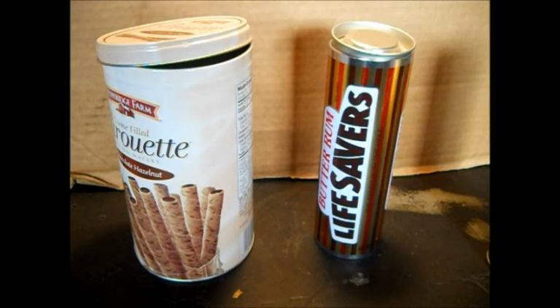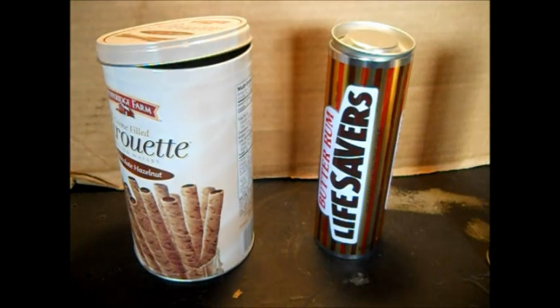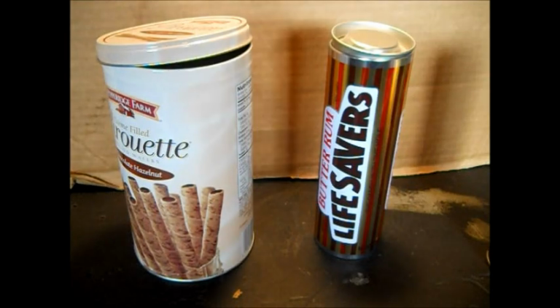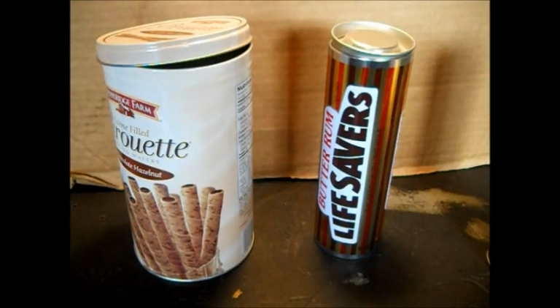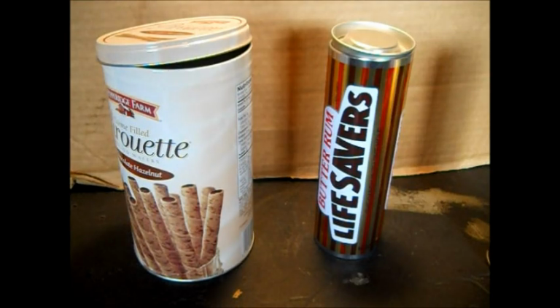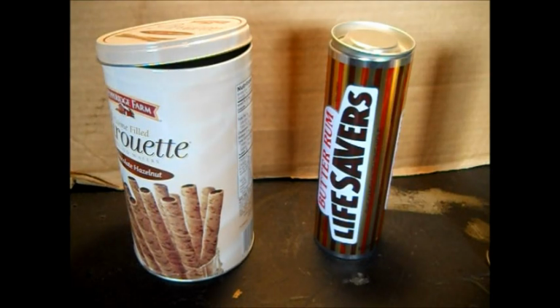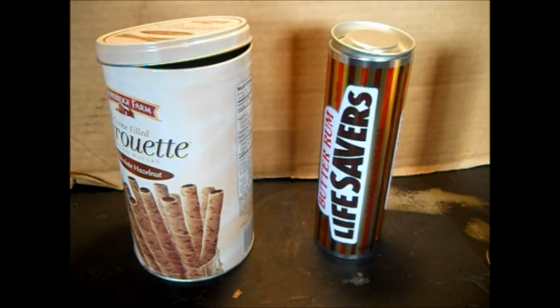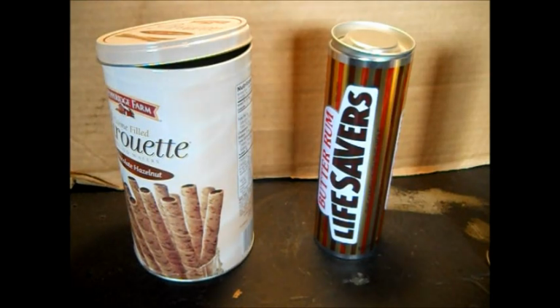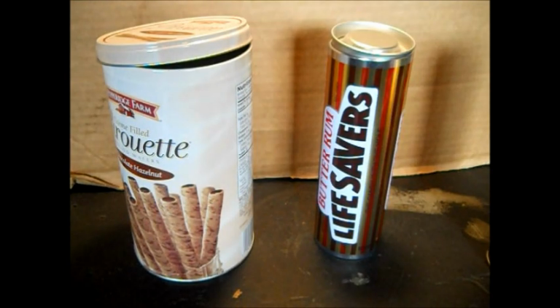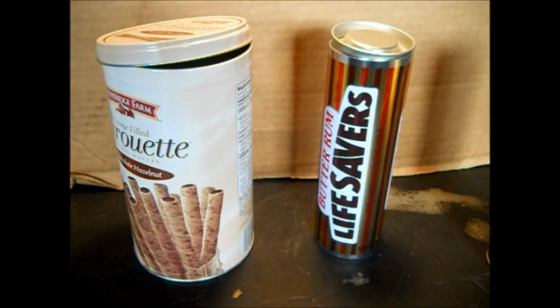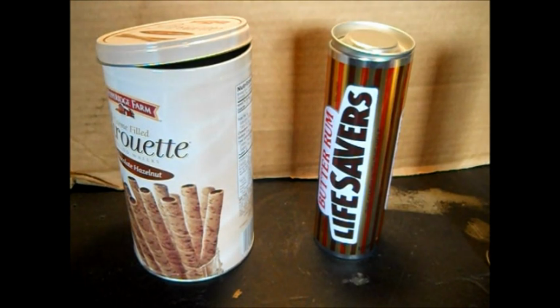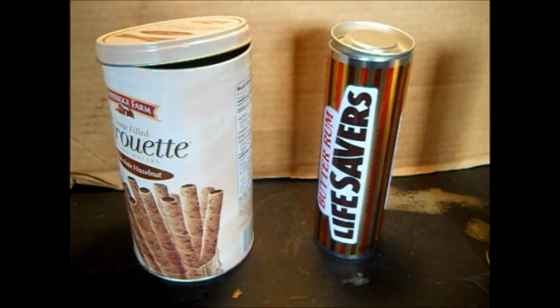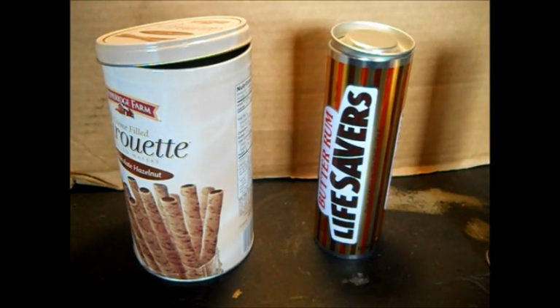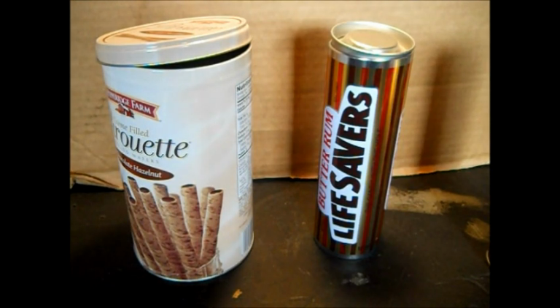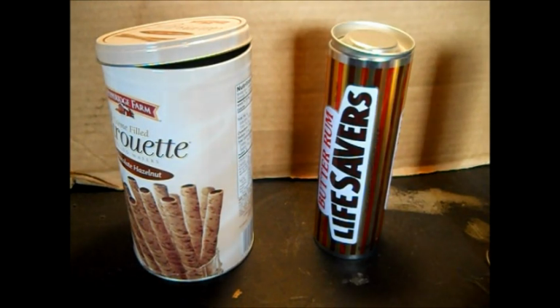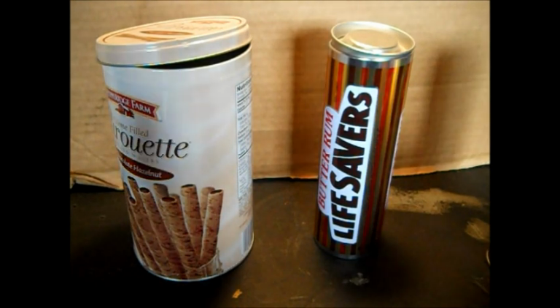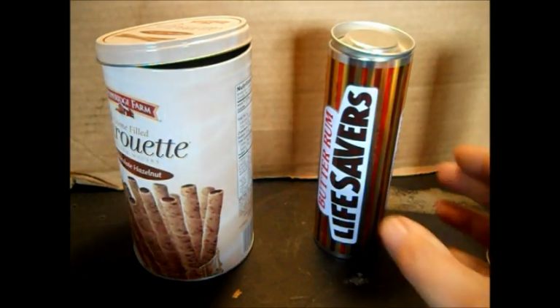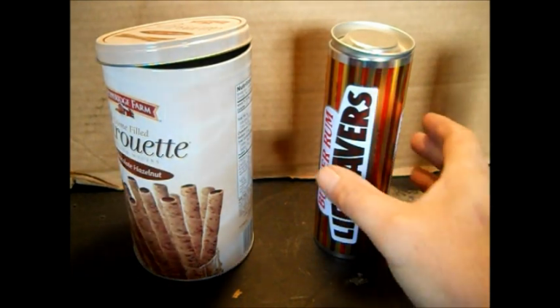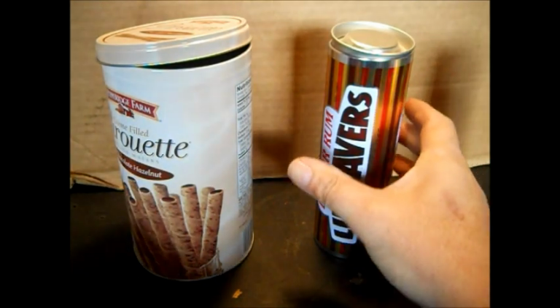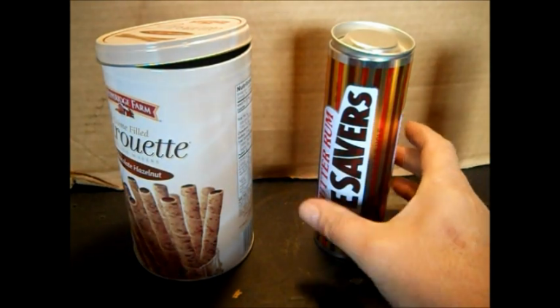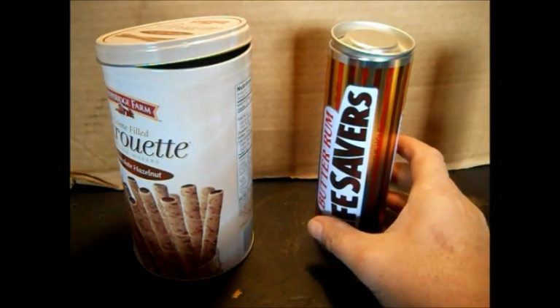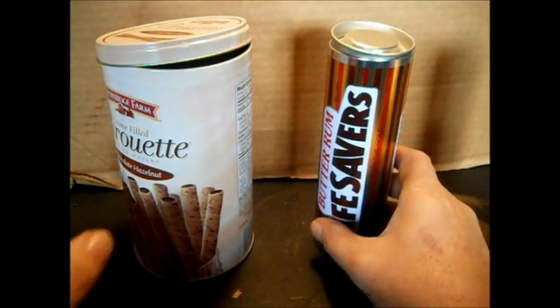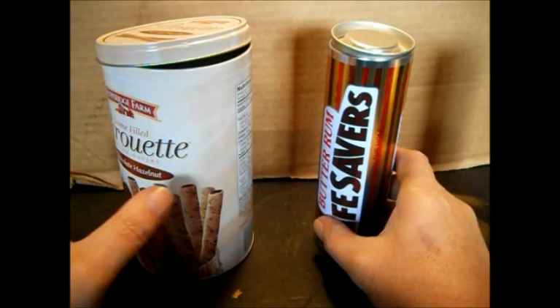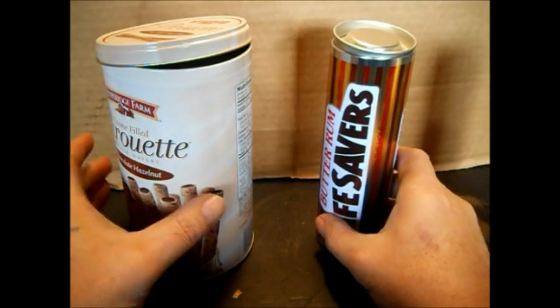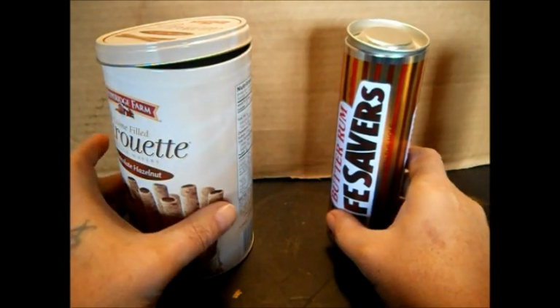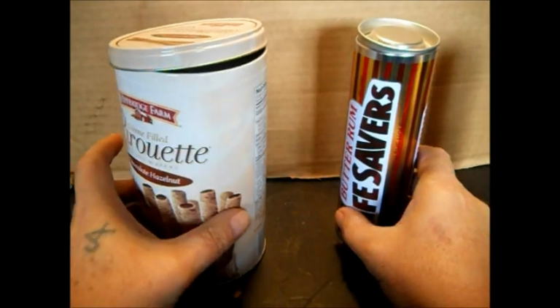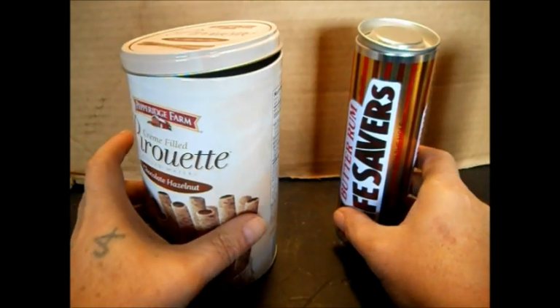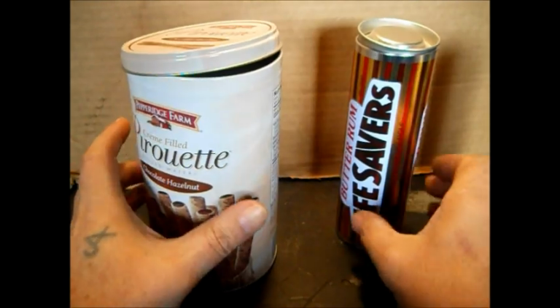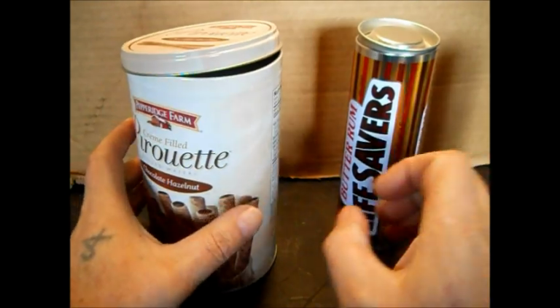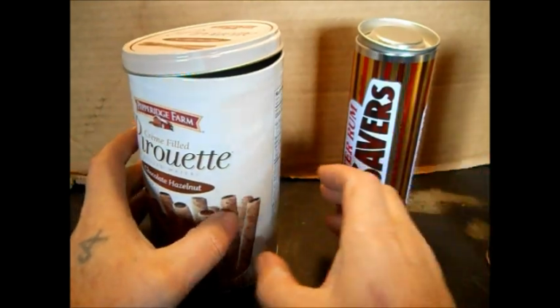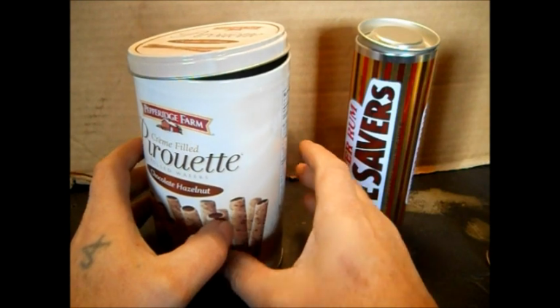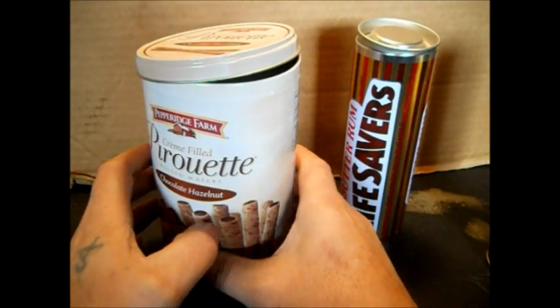Hello there, YouTube. This is my next project — it's going to be a mini rocket stove.